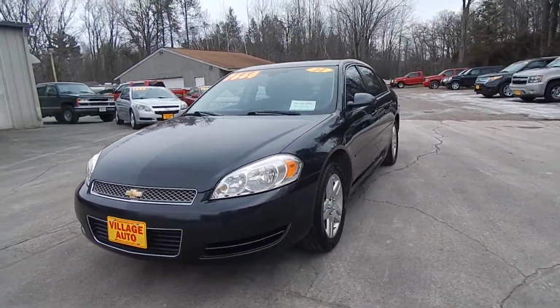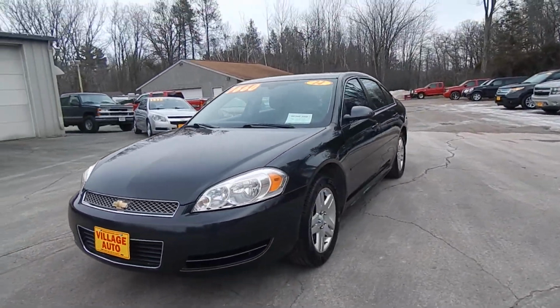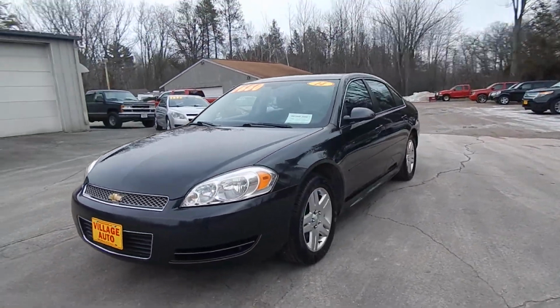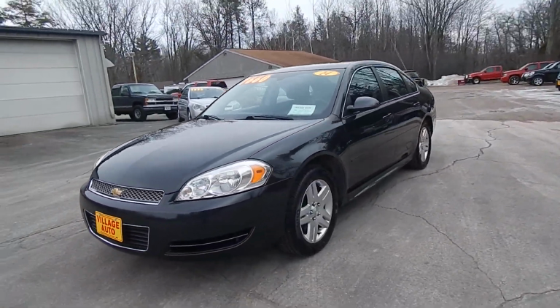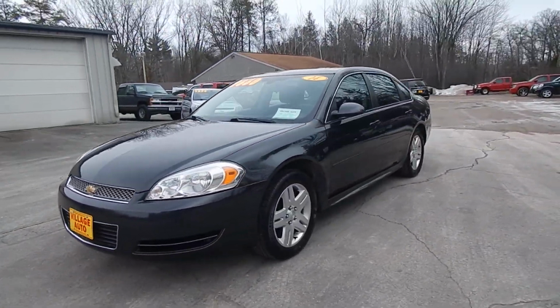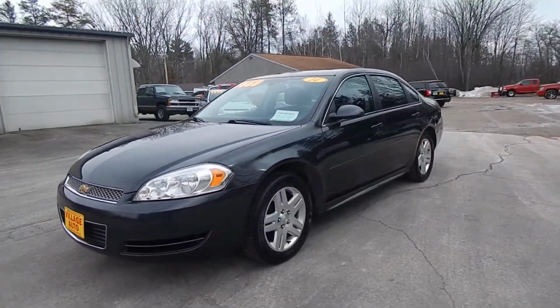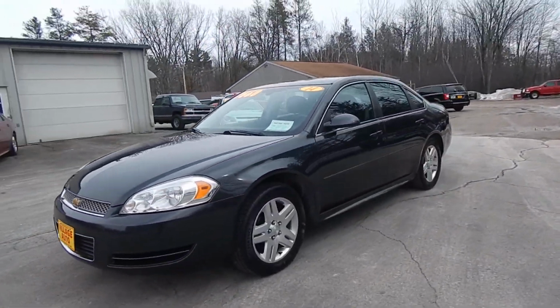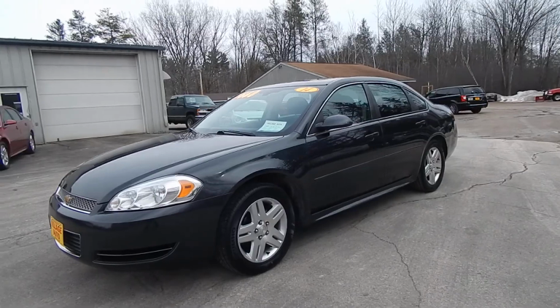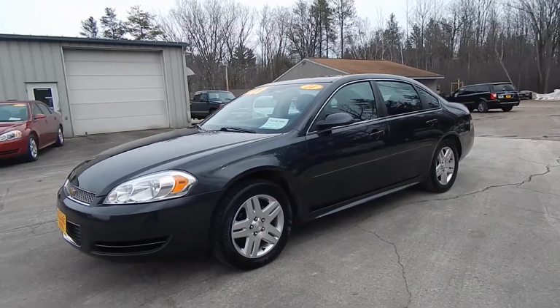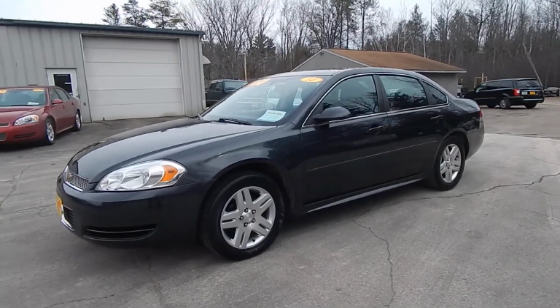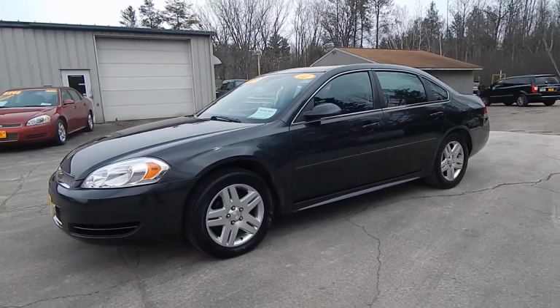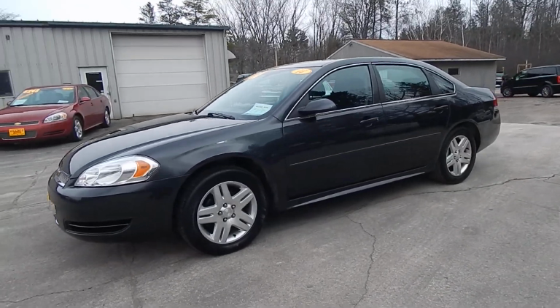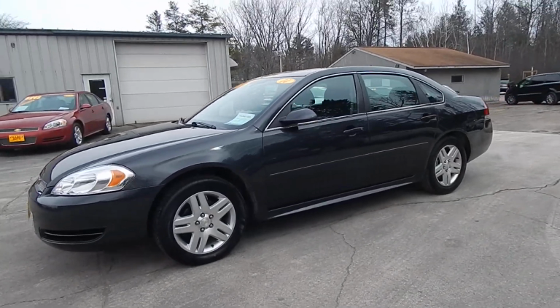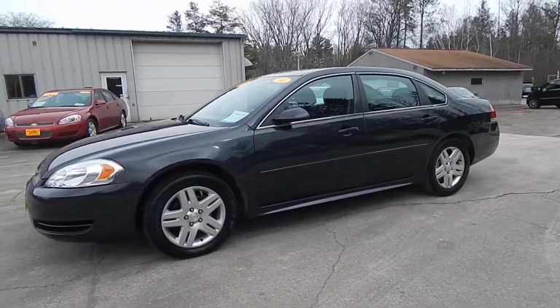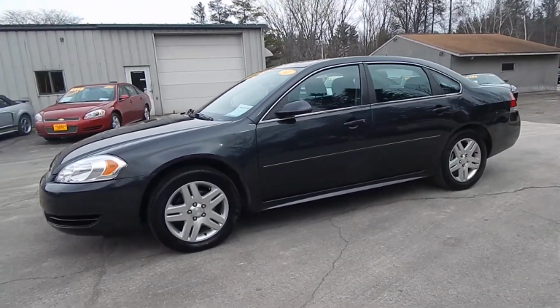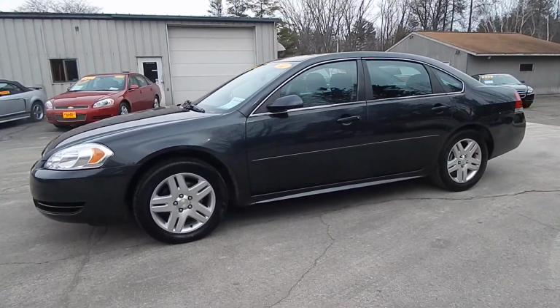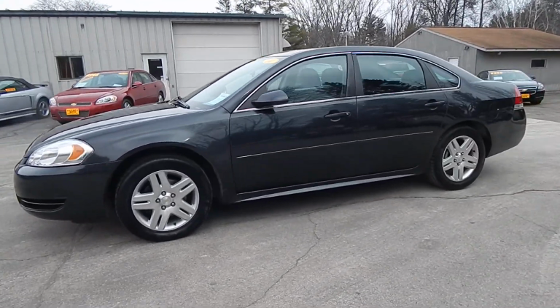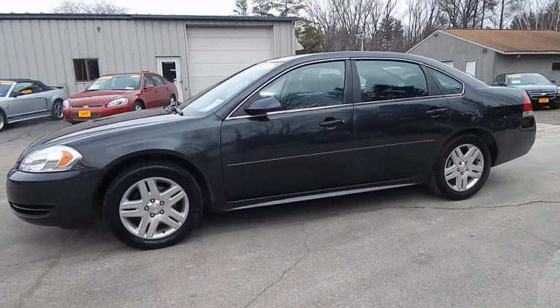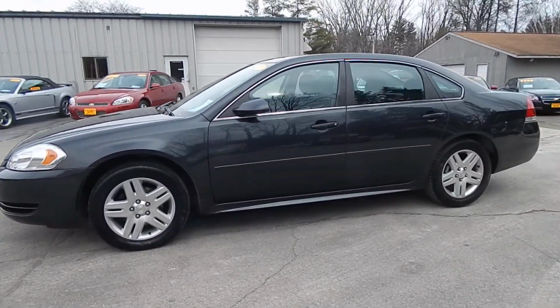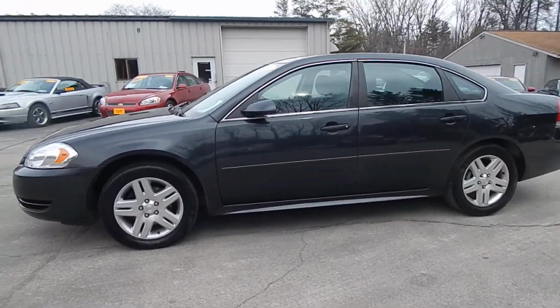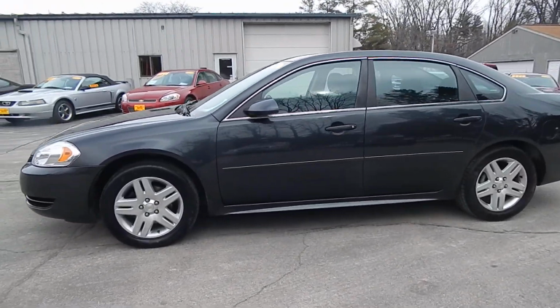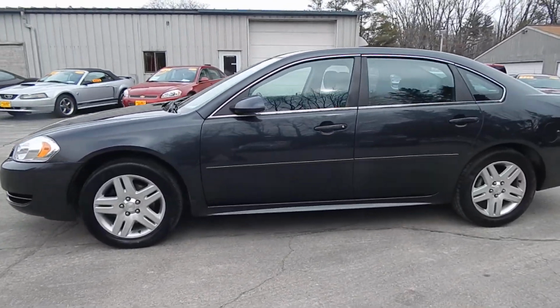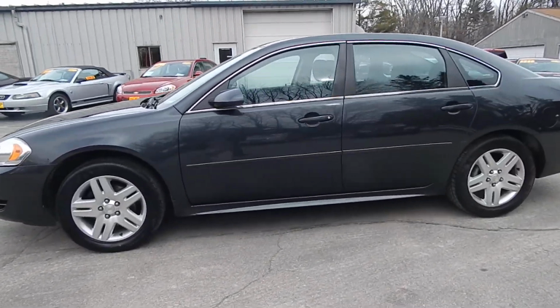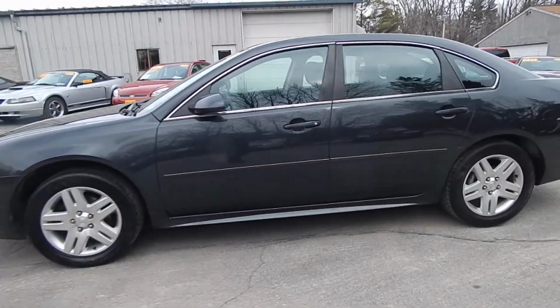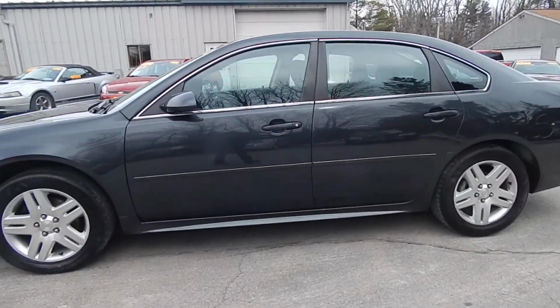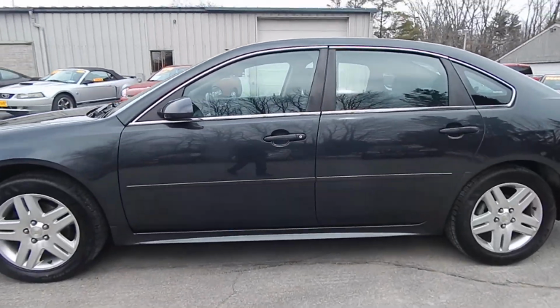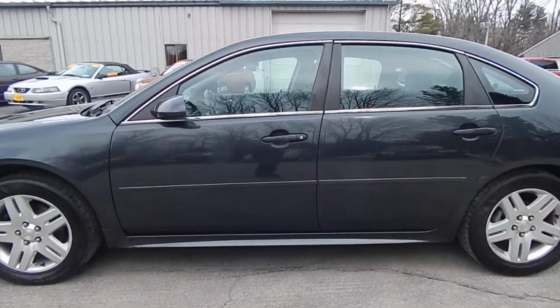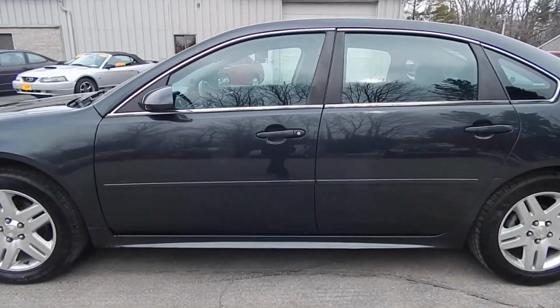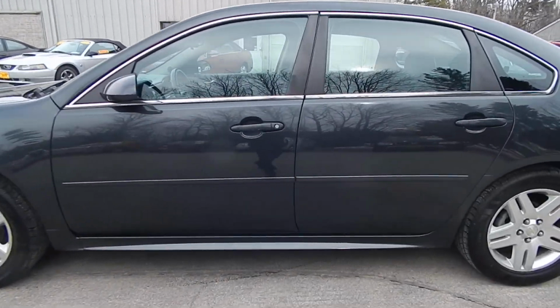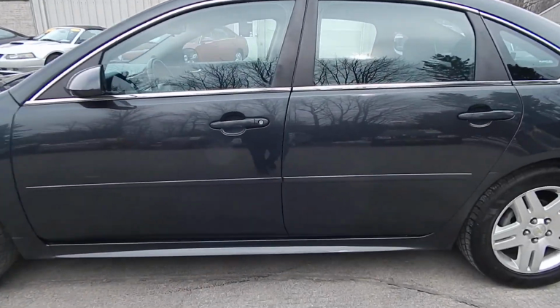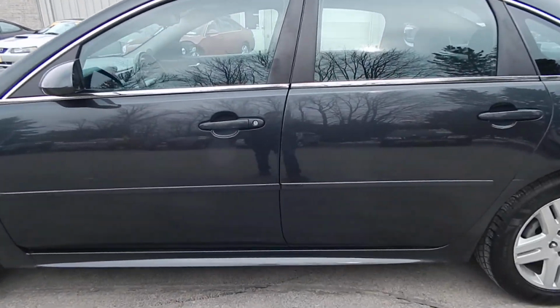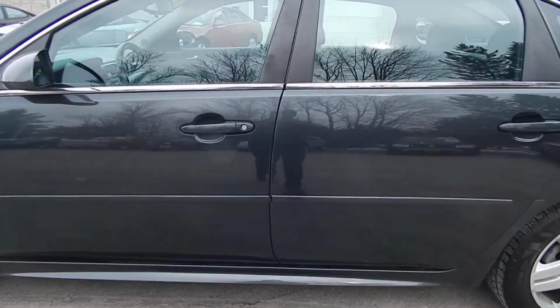It has a nice sunroof, full power options, and is a very nice and clean car inside.